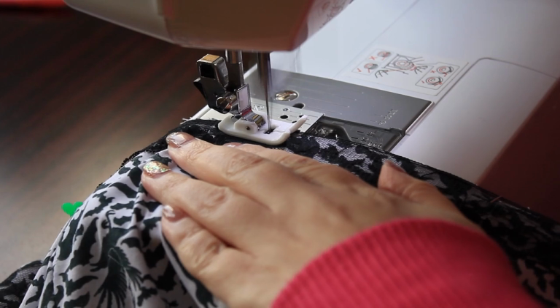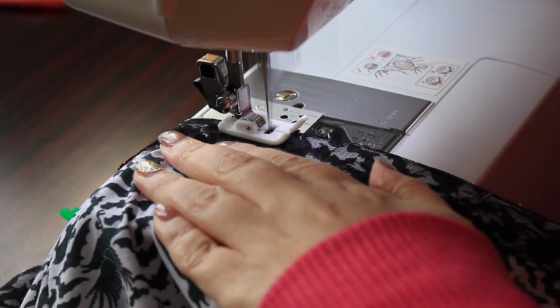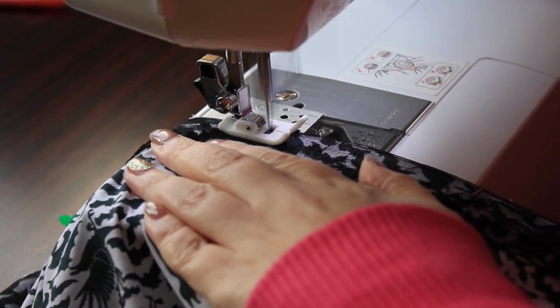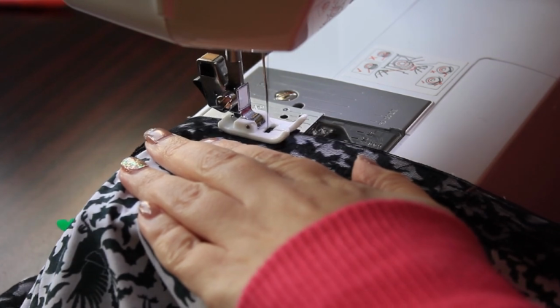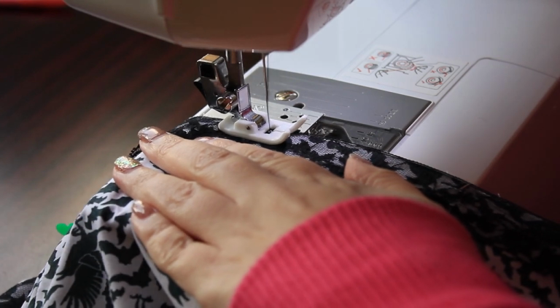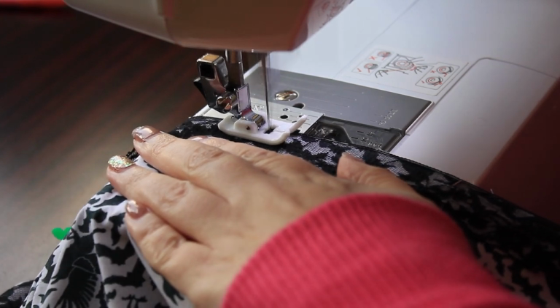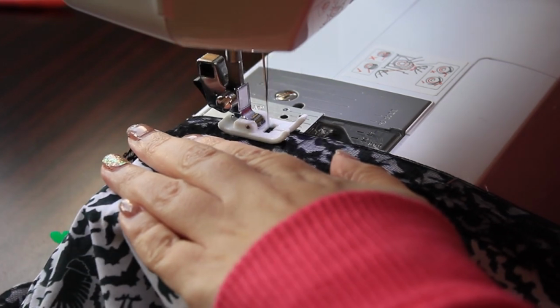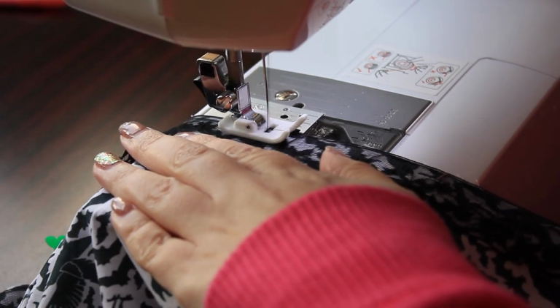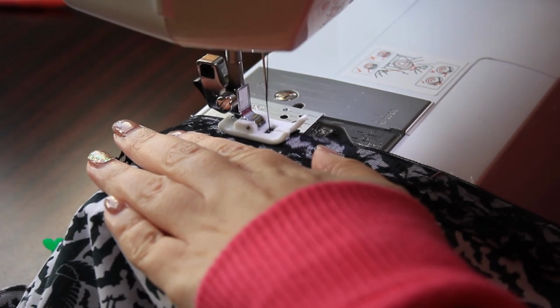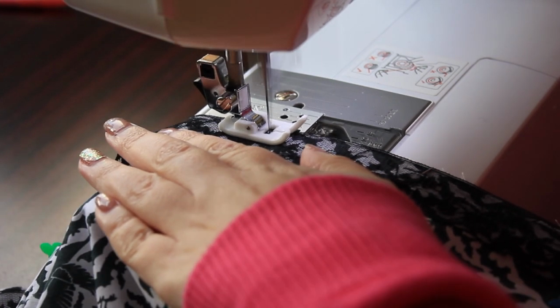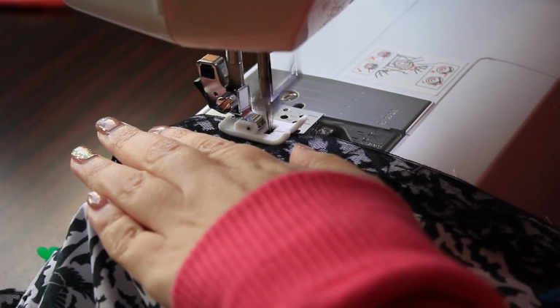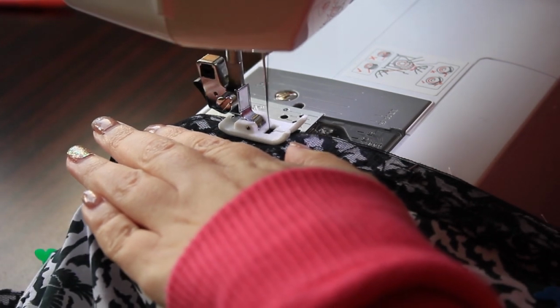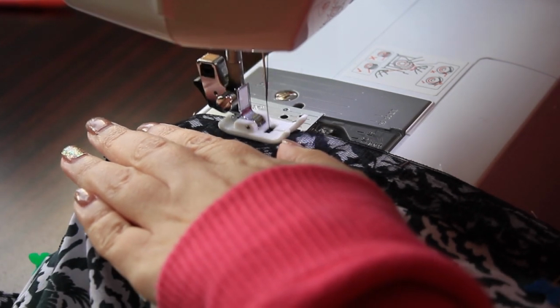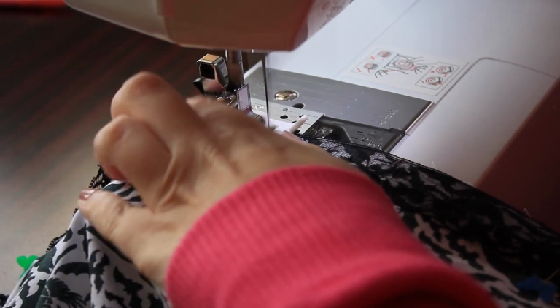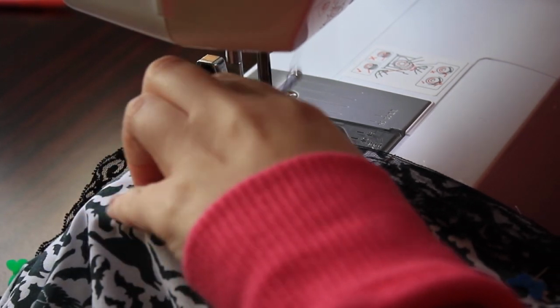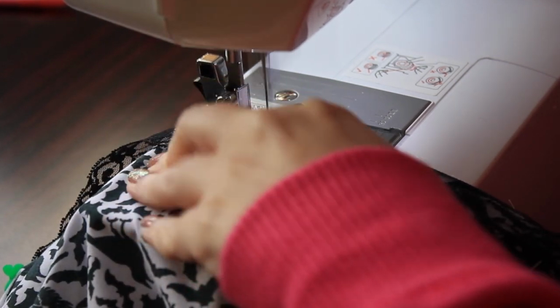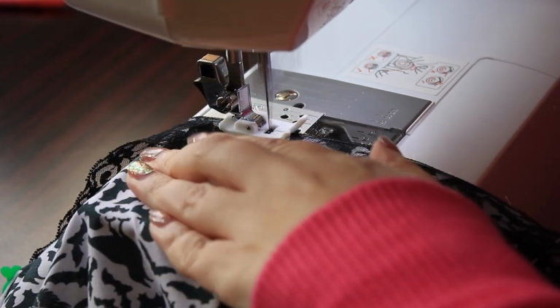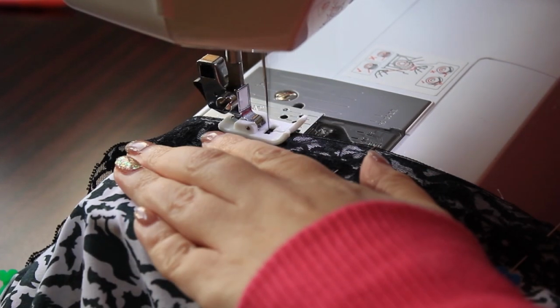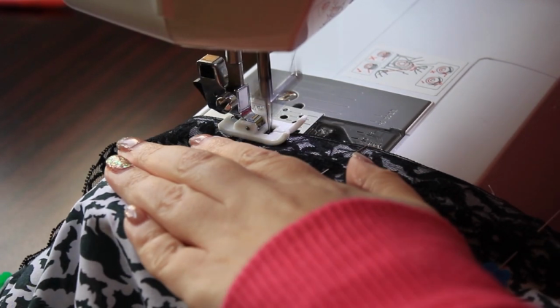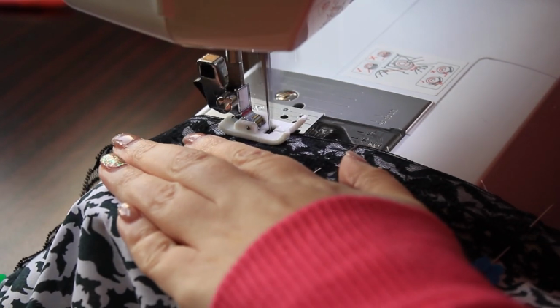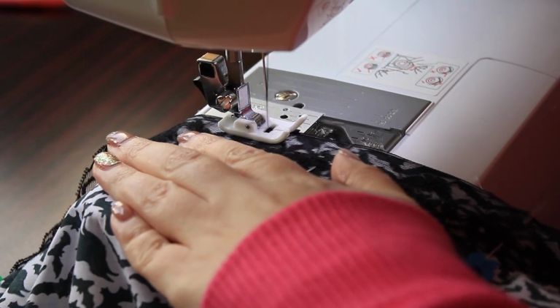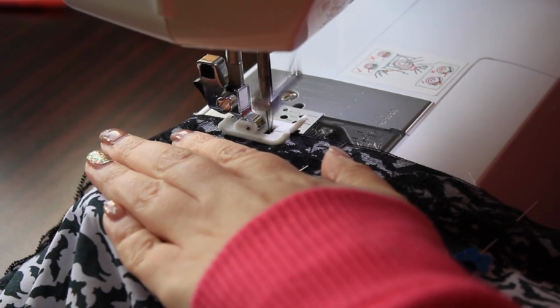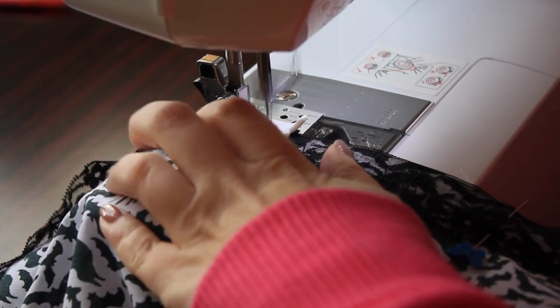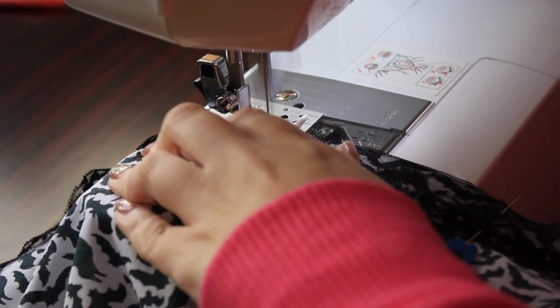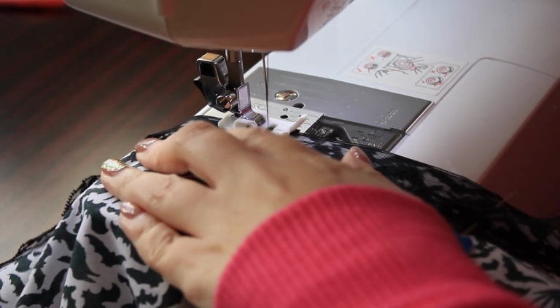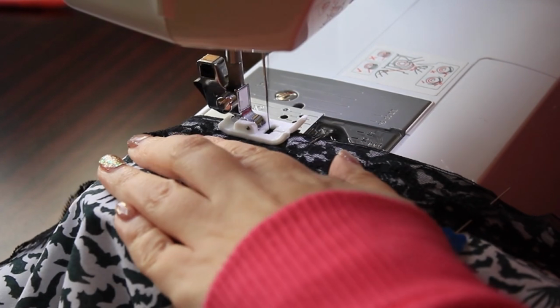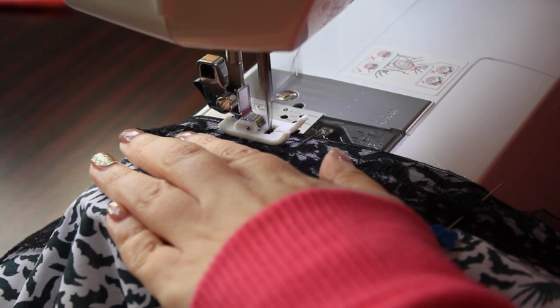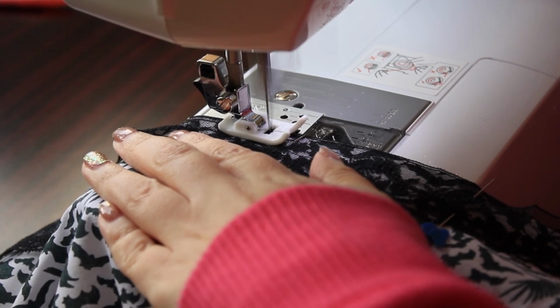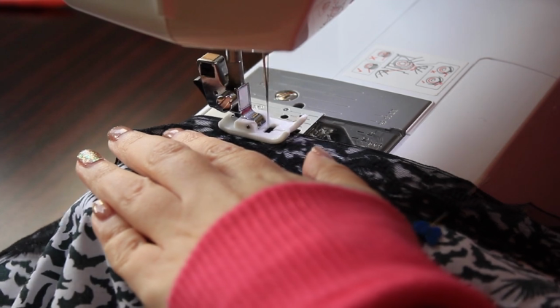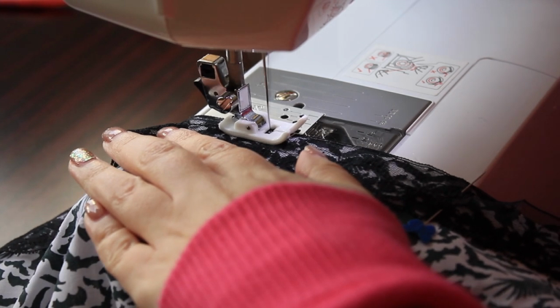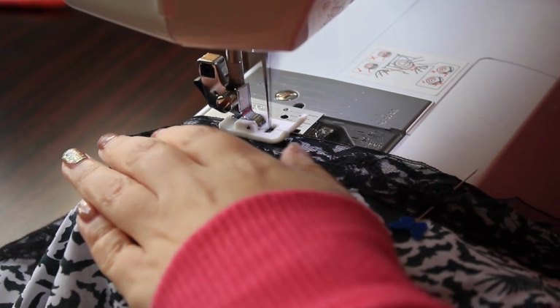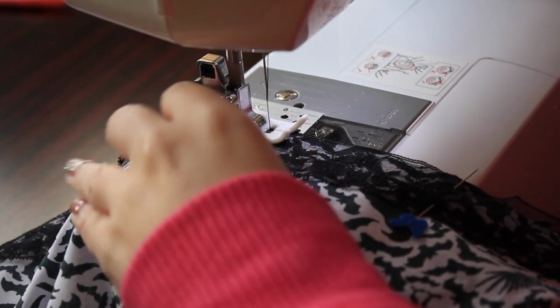I added a strip of lace to the bottom on the right side of the fabric. This was then turned under and stitched down to encase the raw edges.